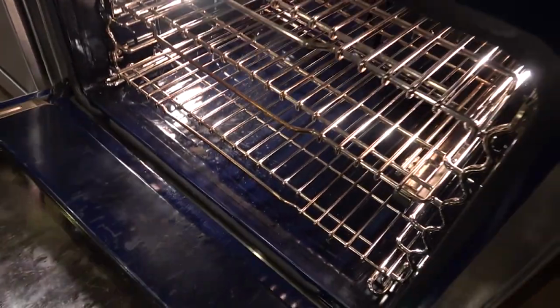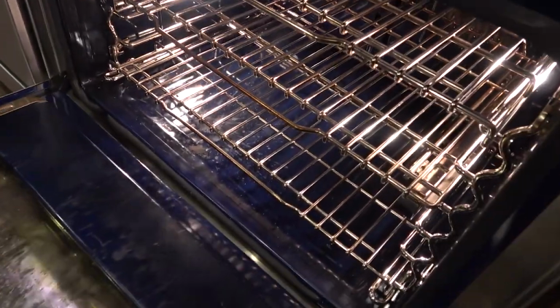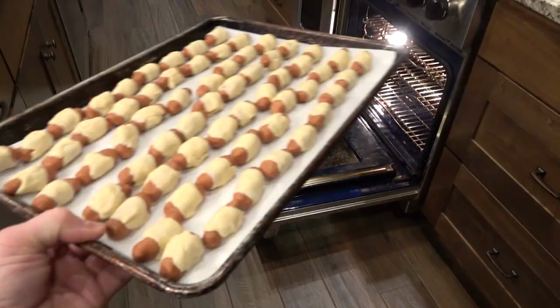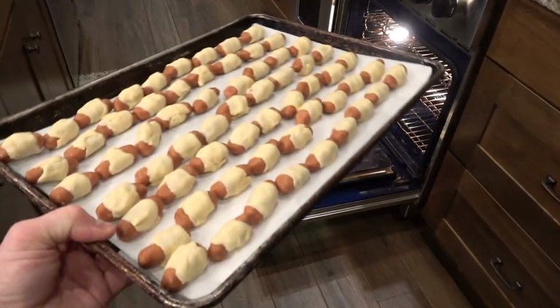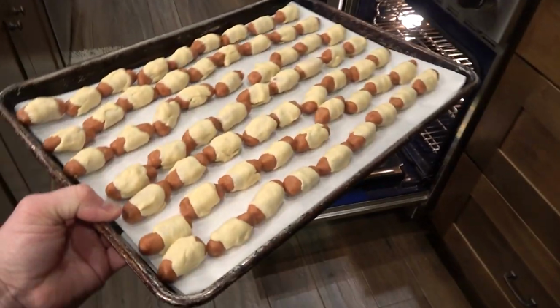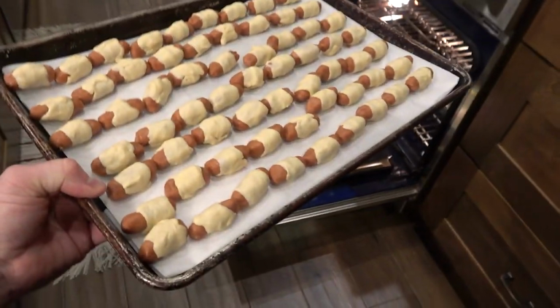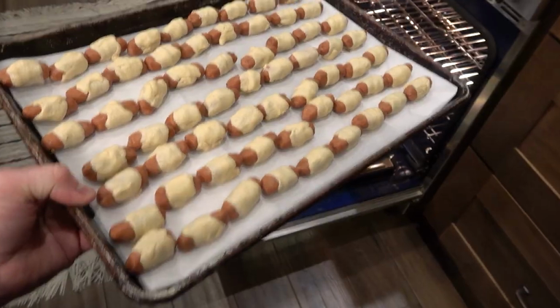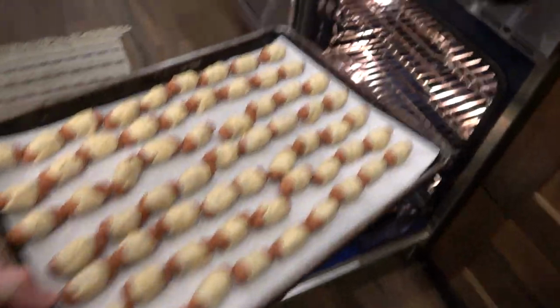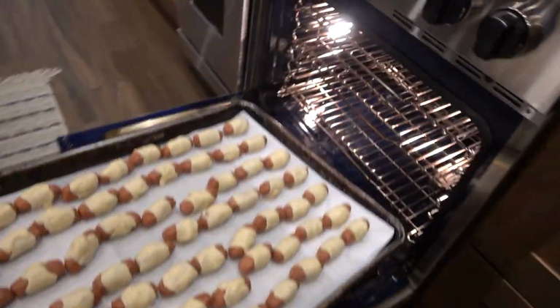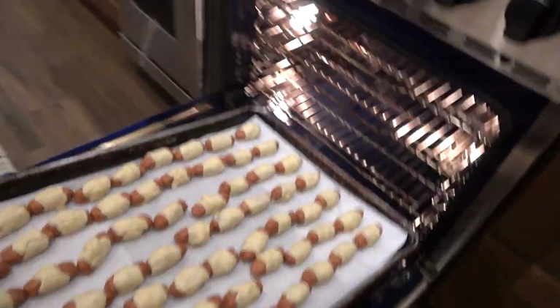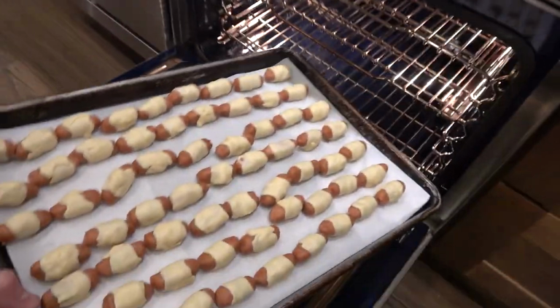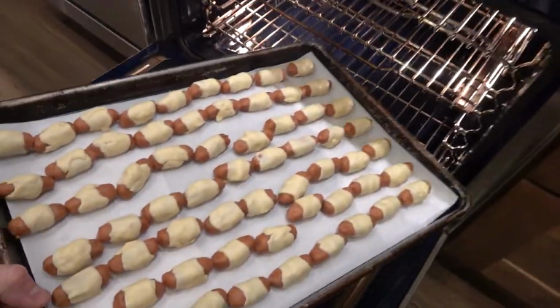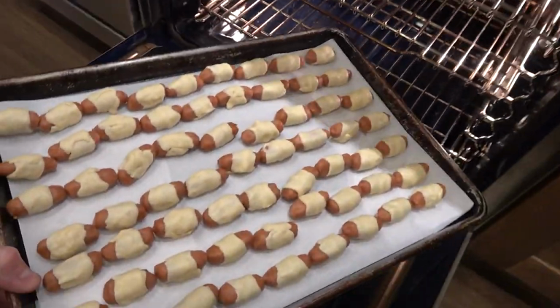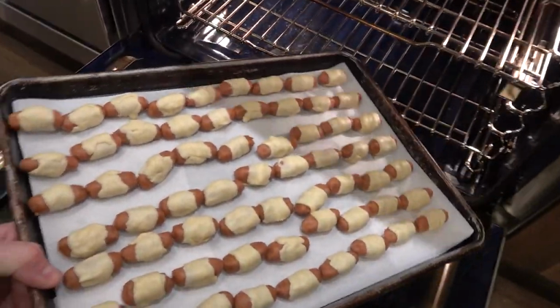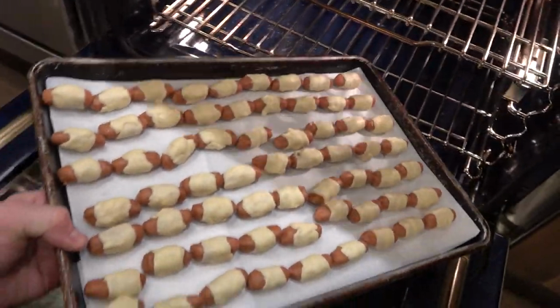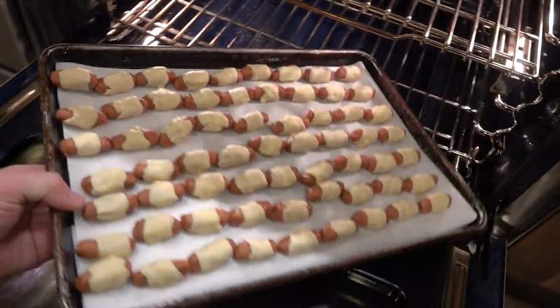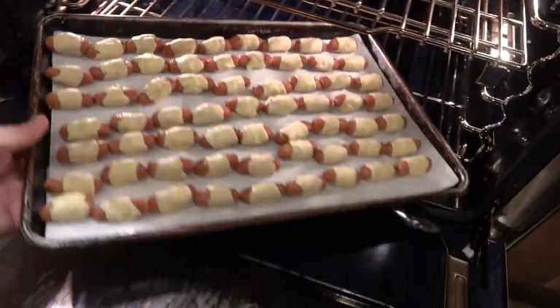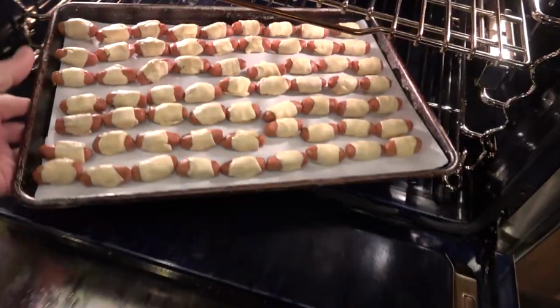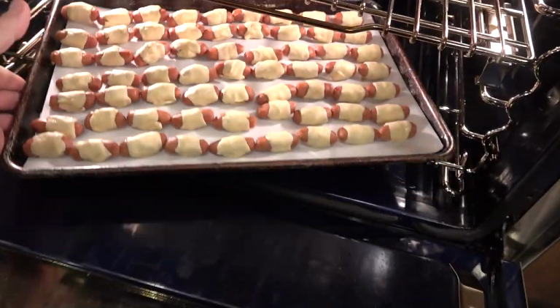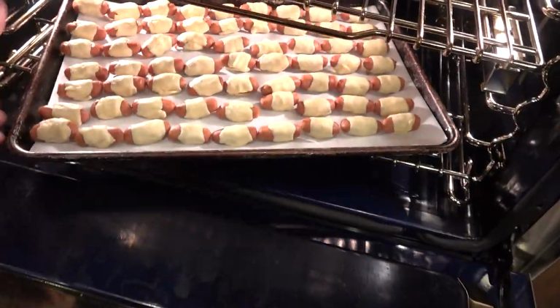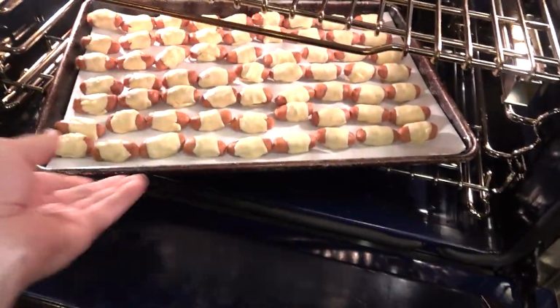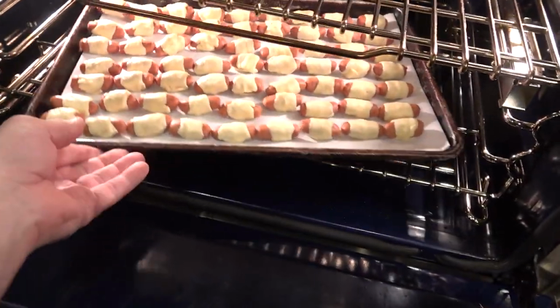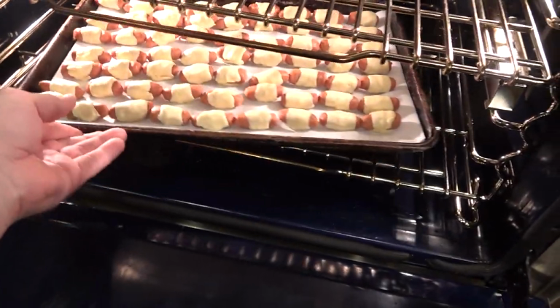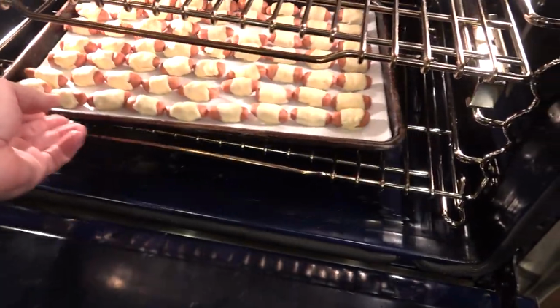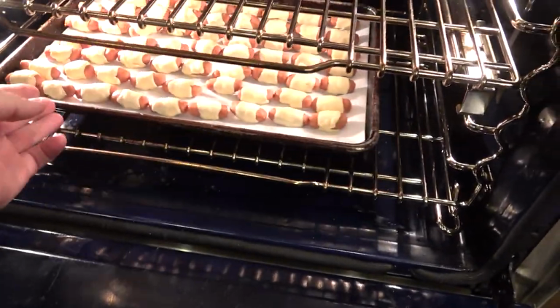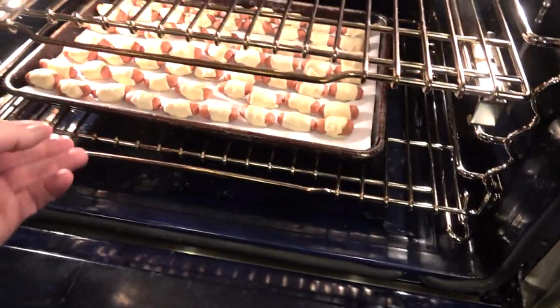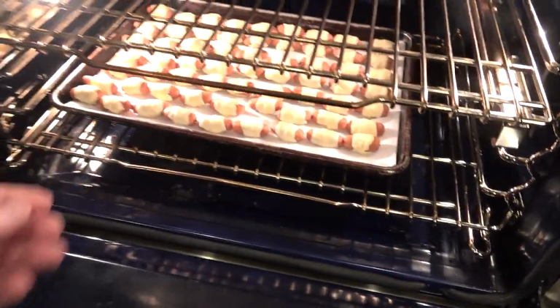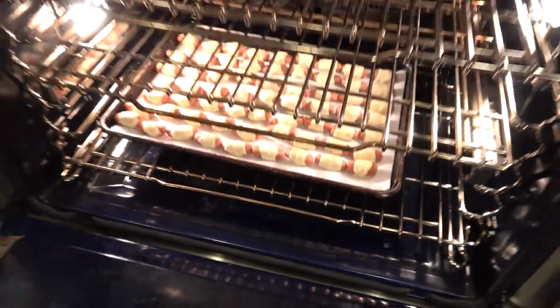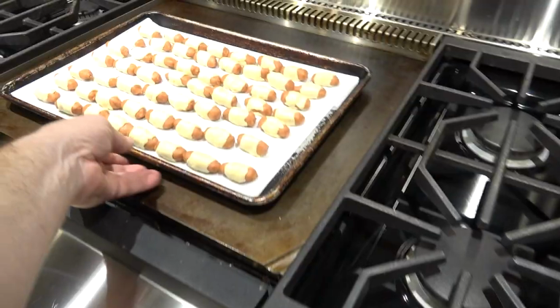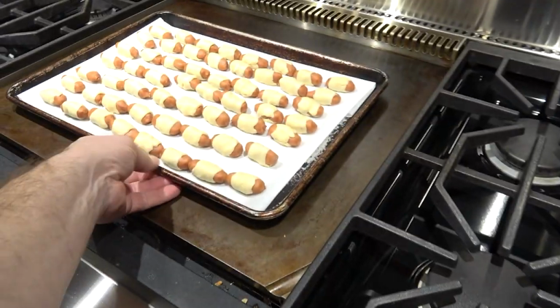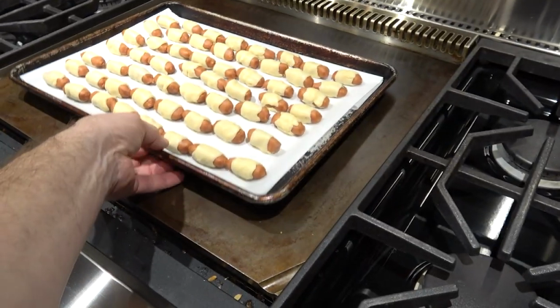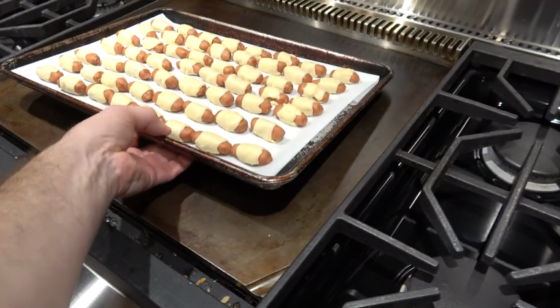Place the little smokies into an oven at 350 degrees for about 15 minutes or until golden brown.